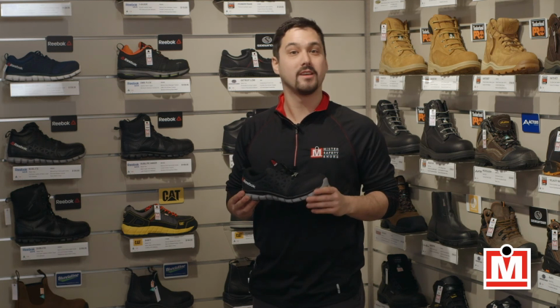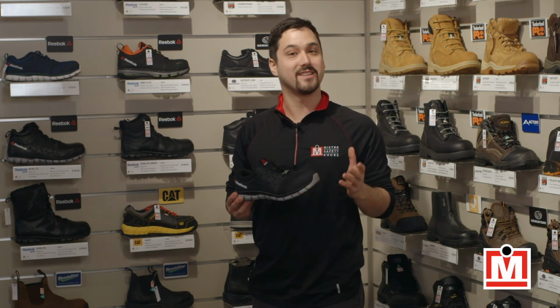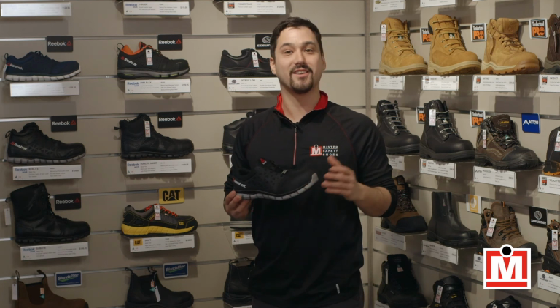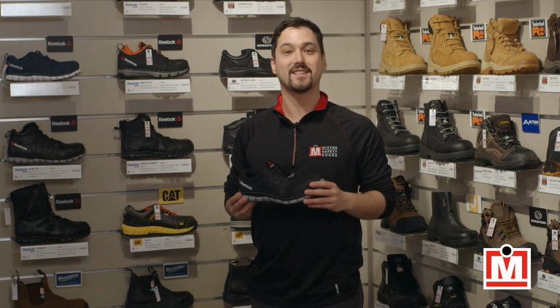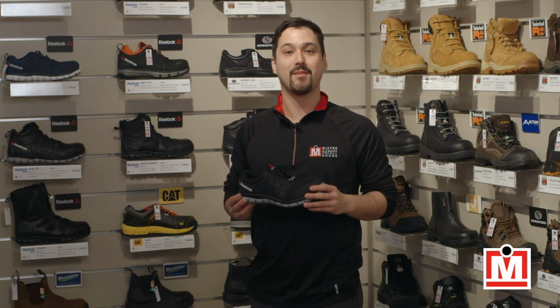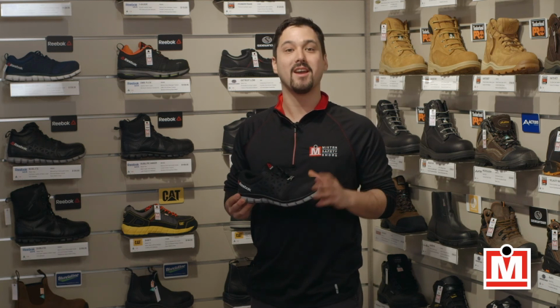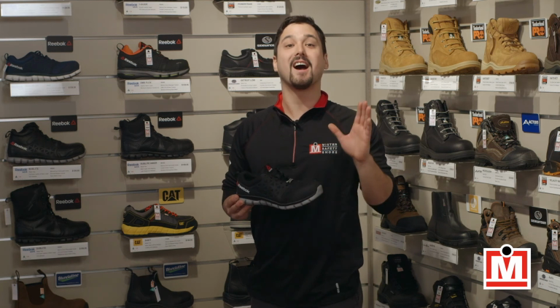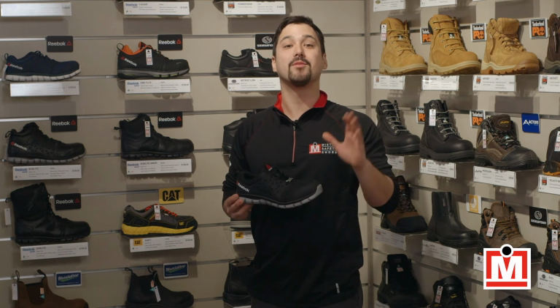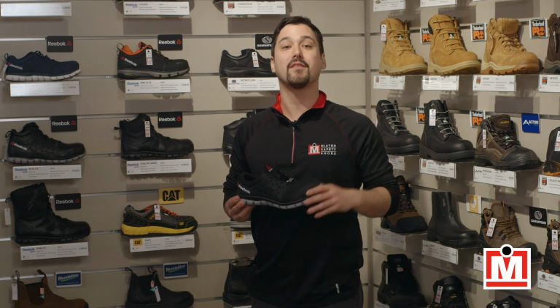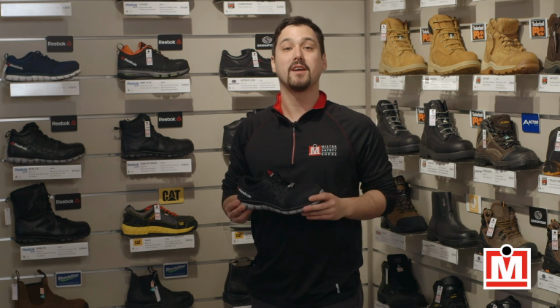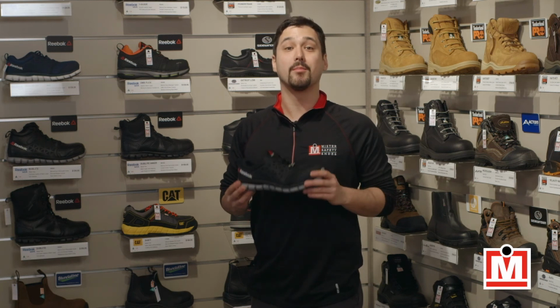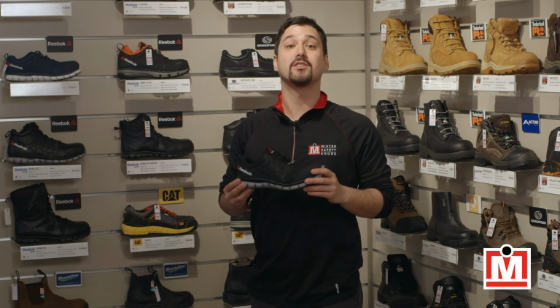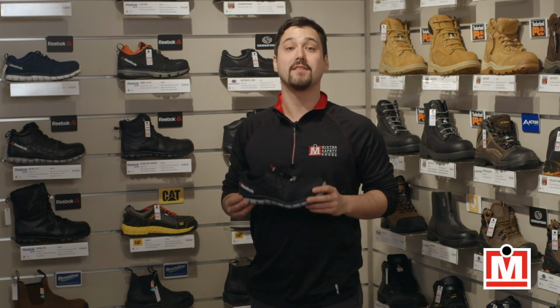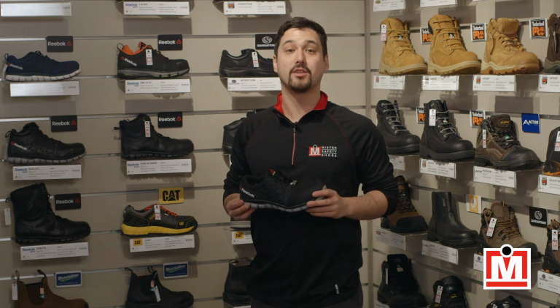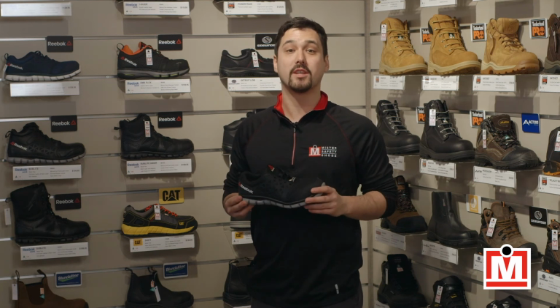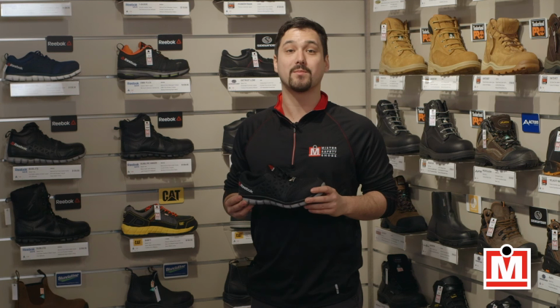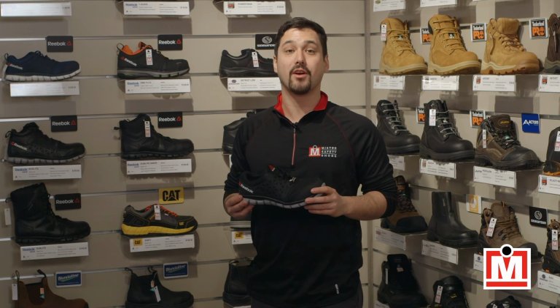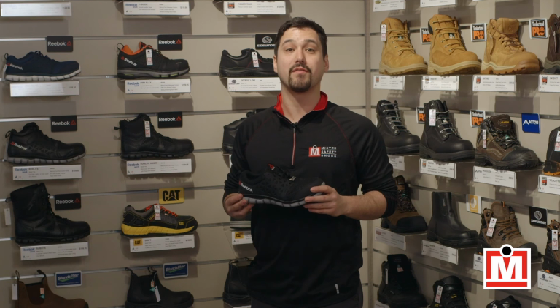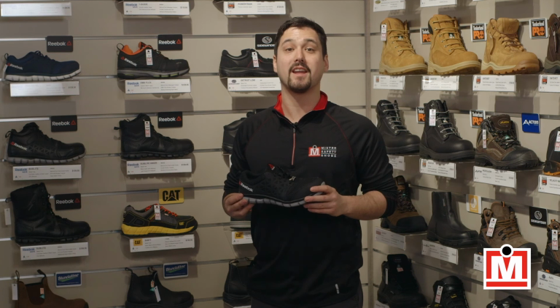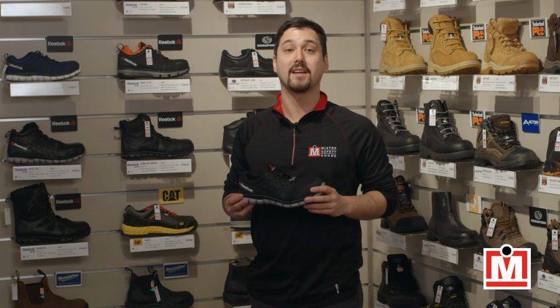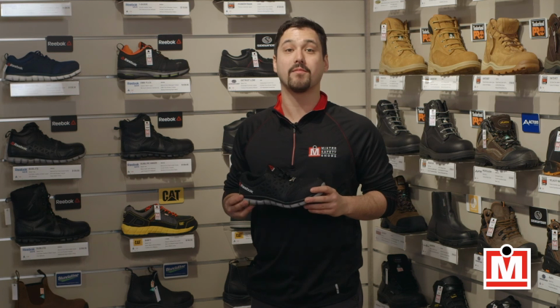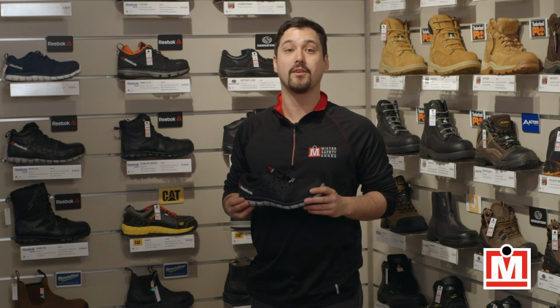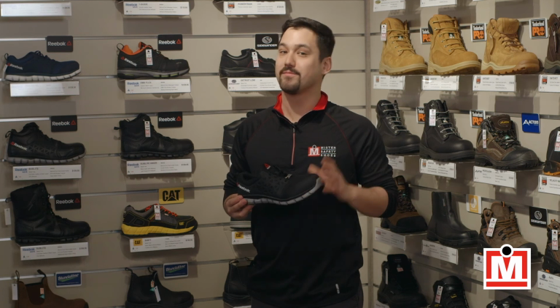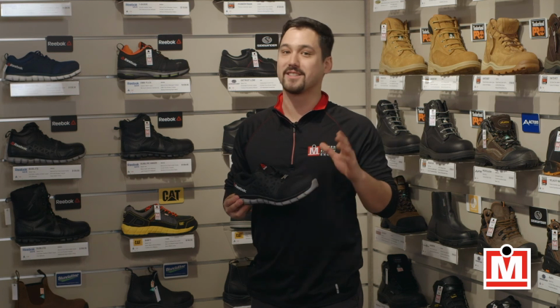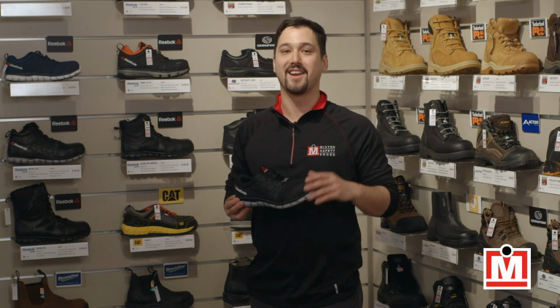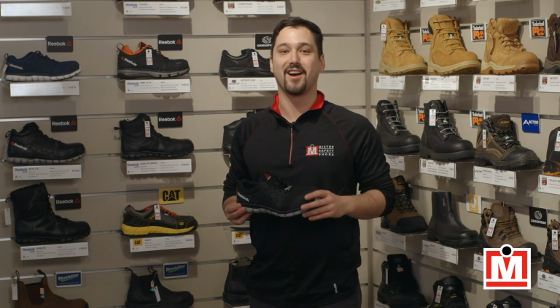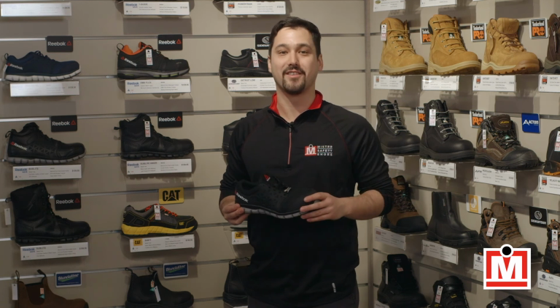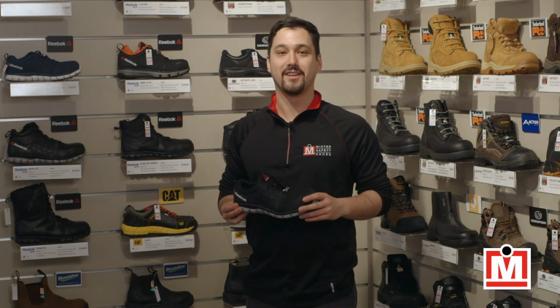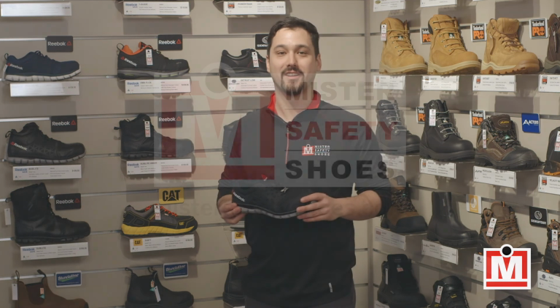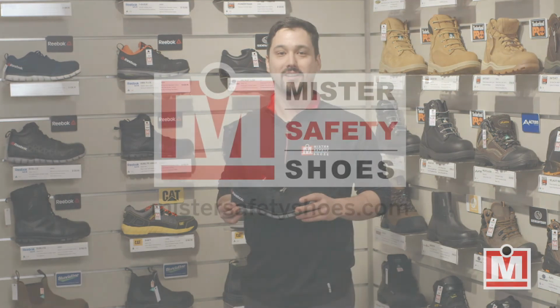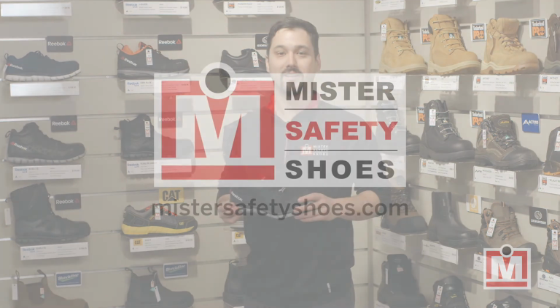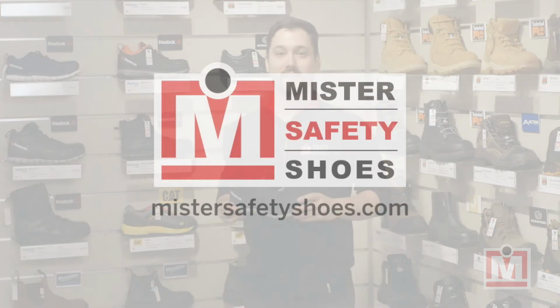Until next time, I'm Jeff, your Mr. Safety Shoes expert on fit and comfort, signing off. Thank you.